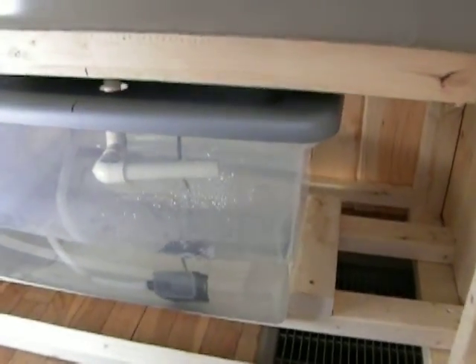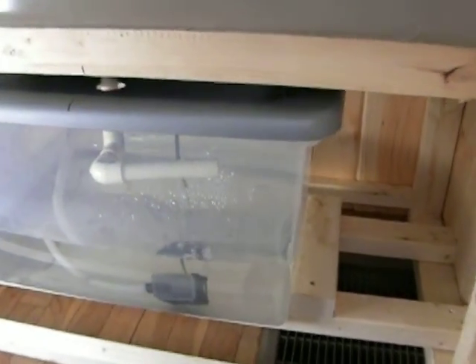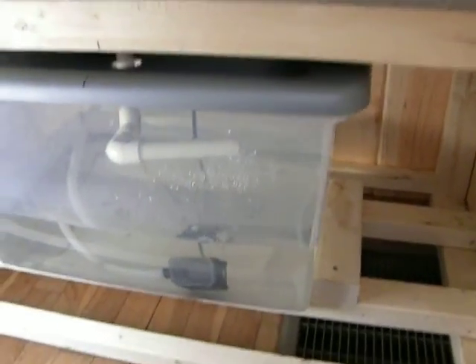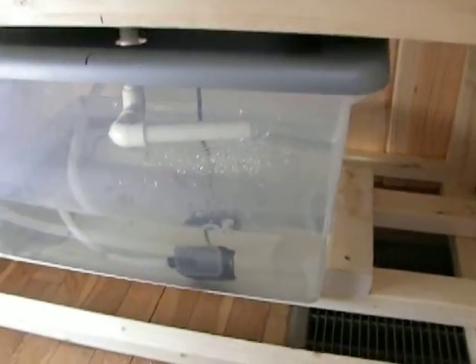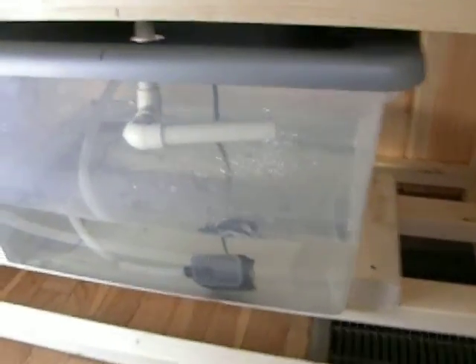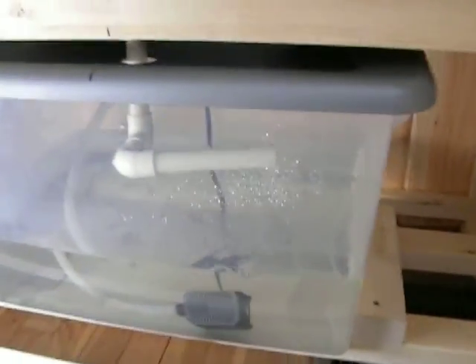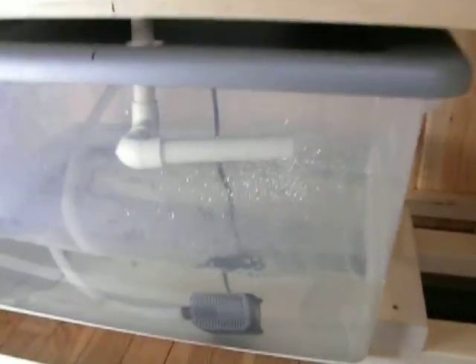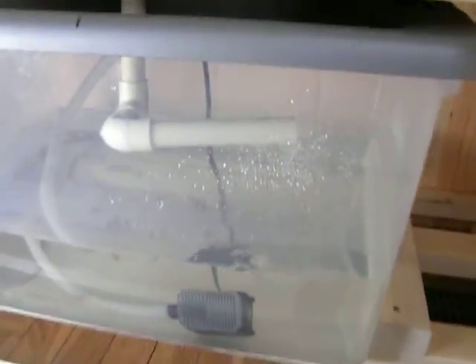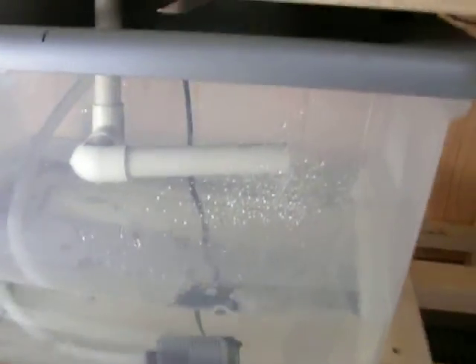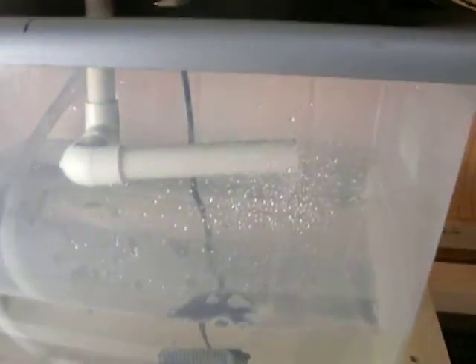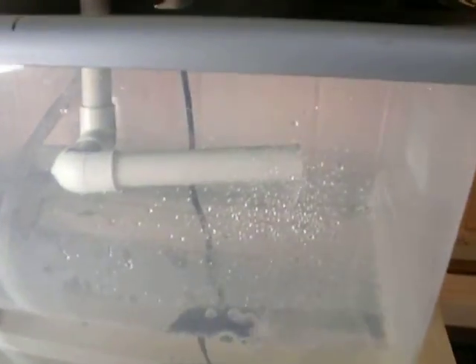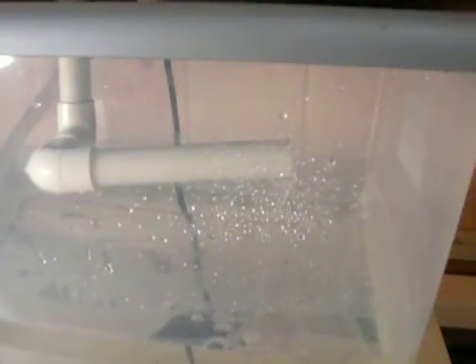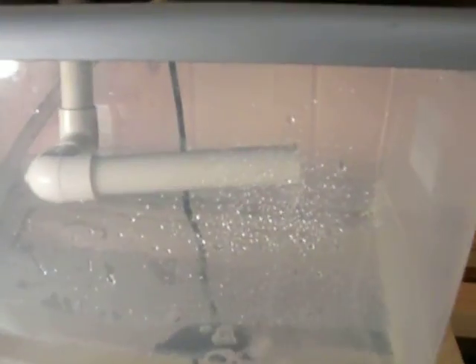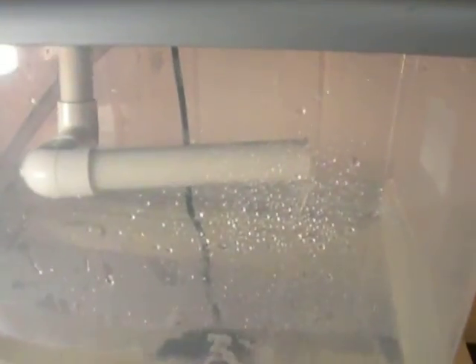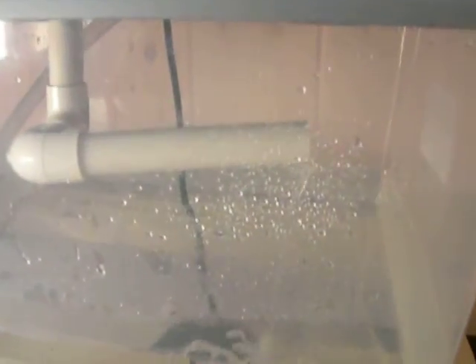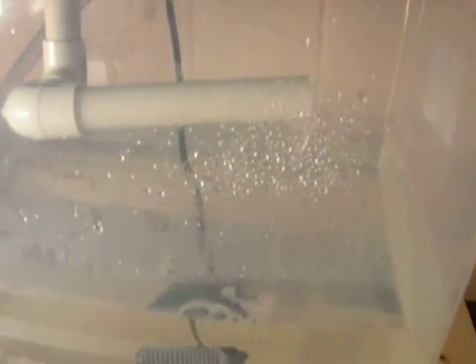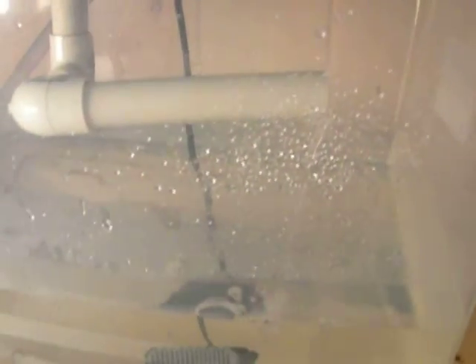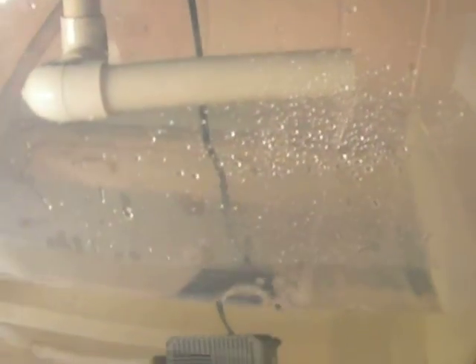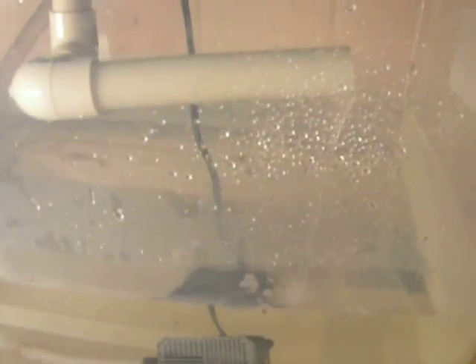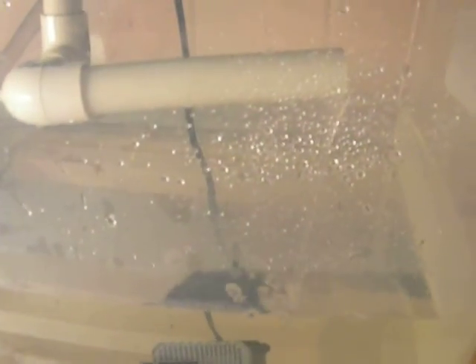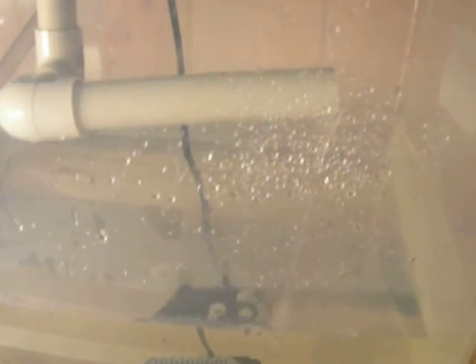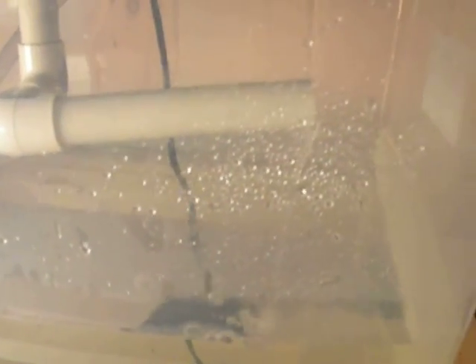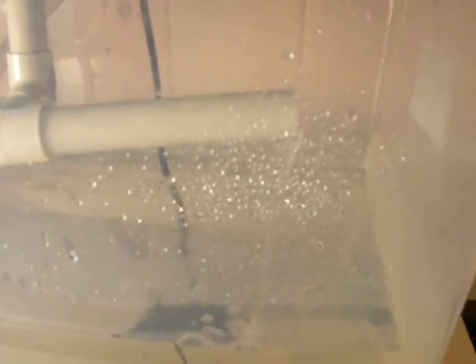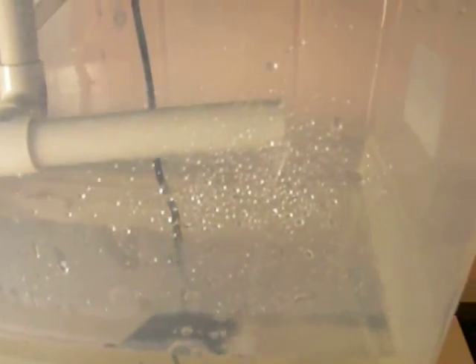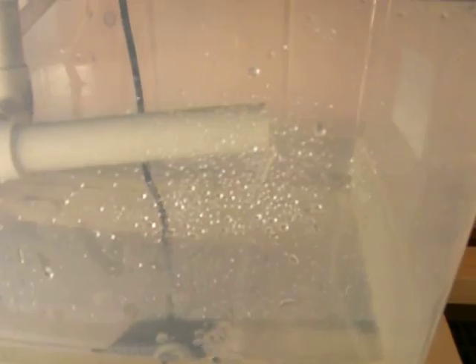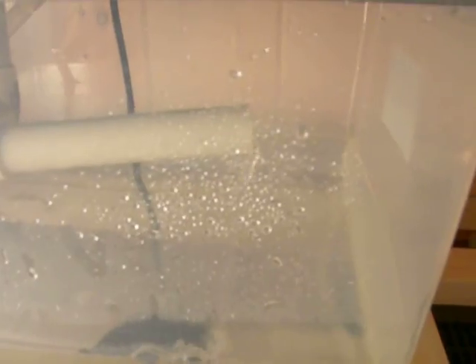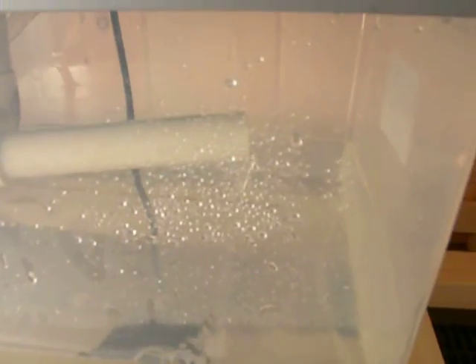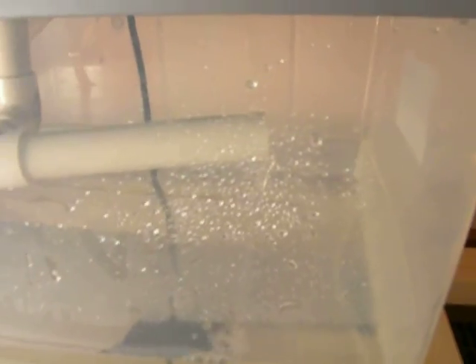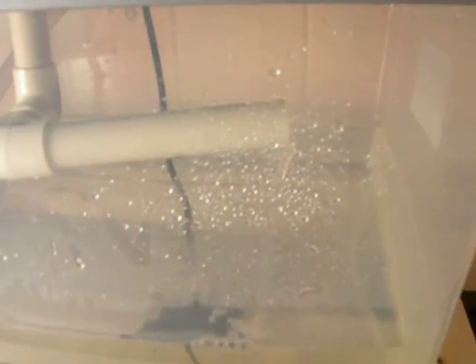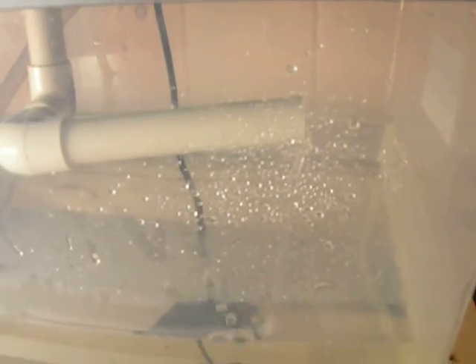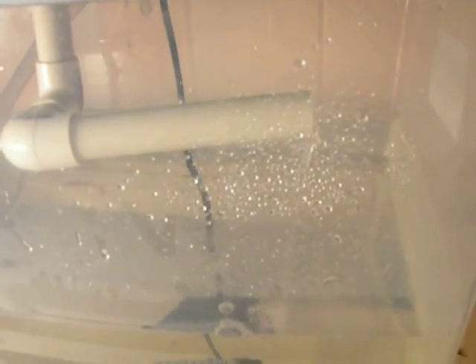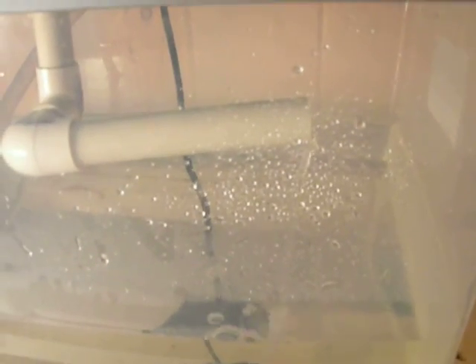There goes the siphon — it's starting to come out now. In a few minutes that thing will be rocketing out of there.